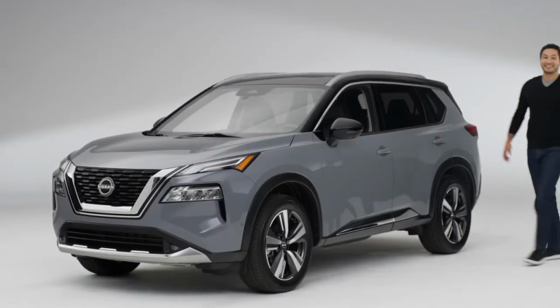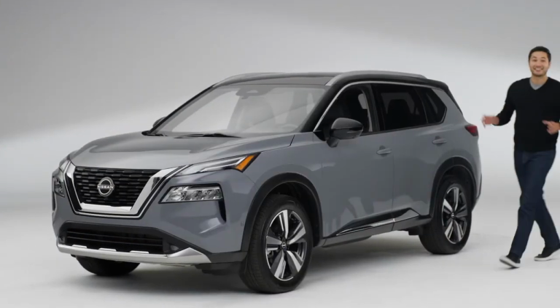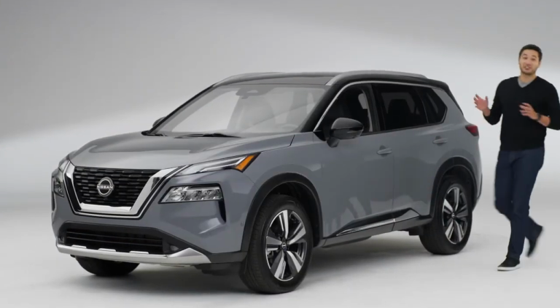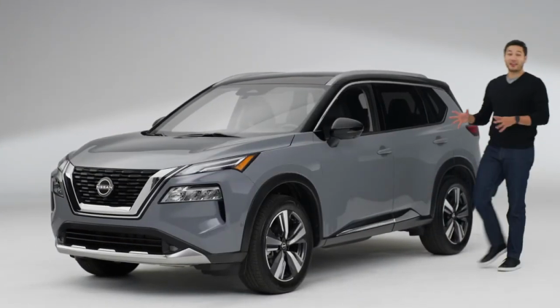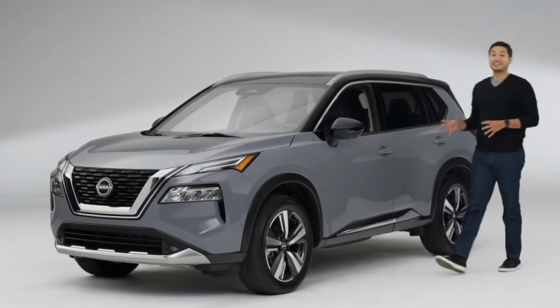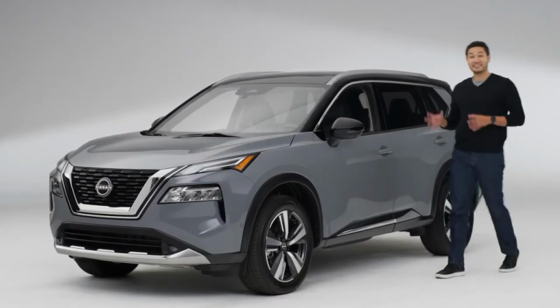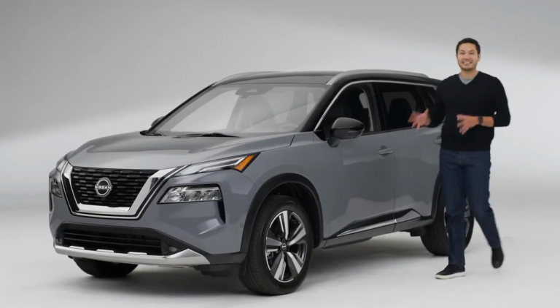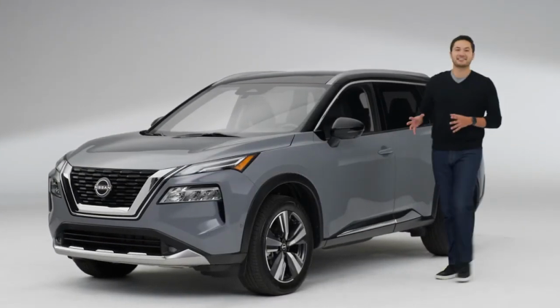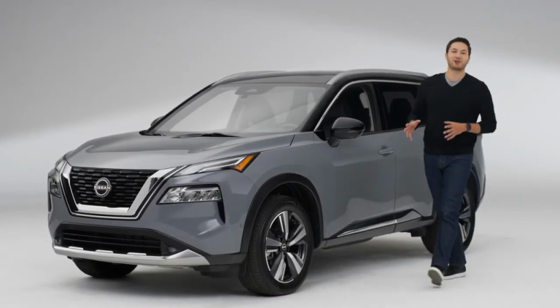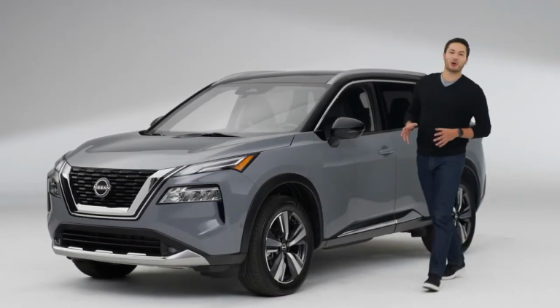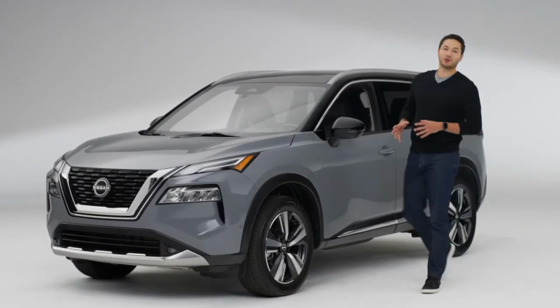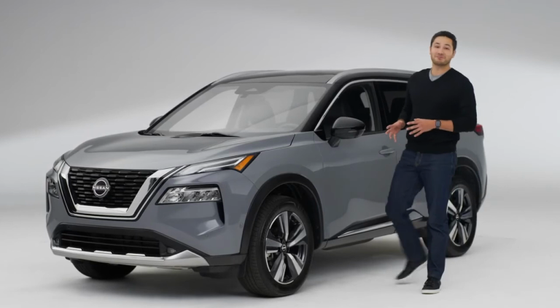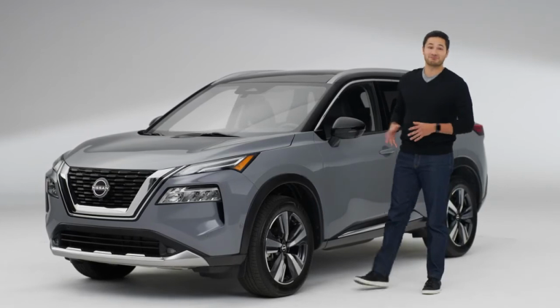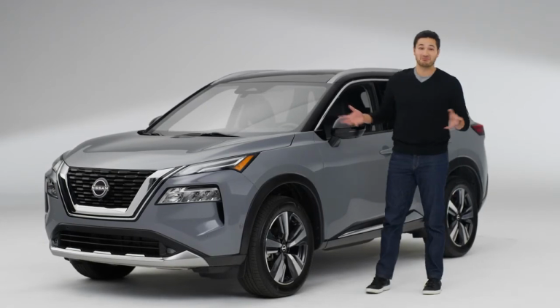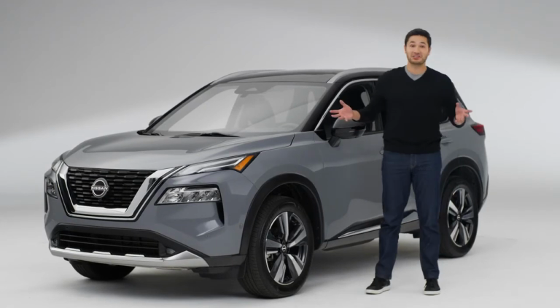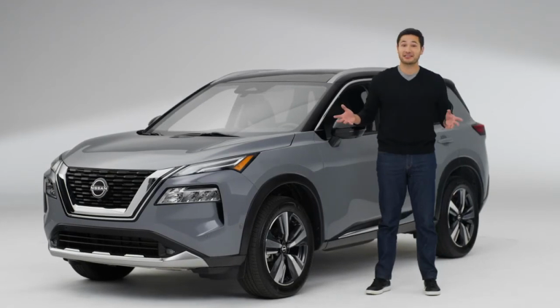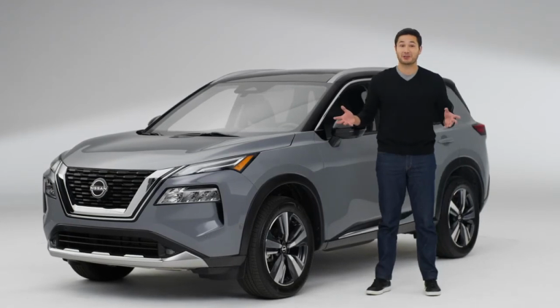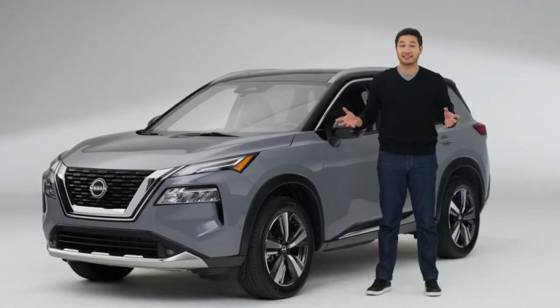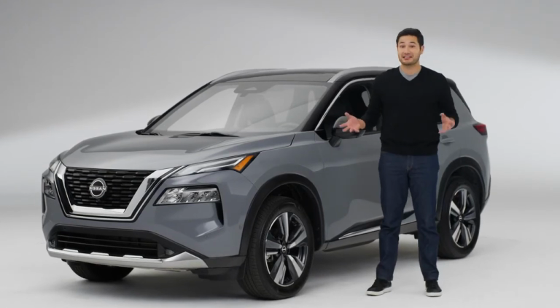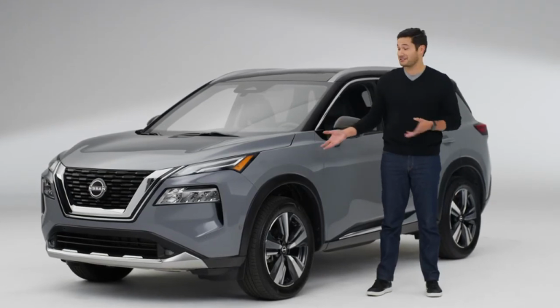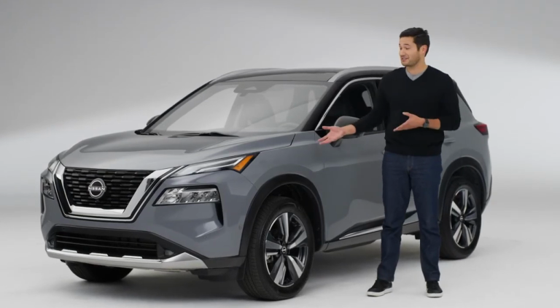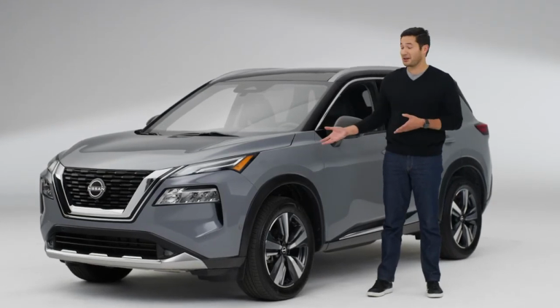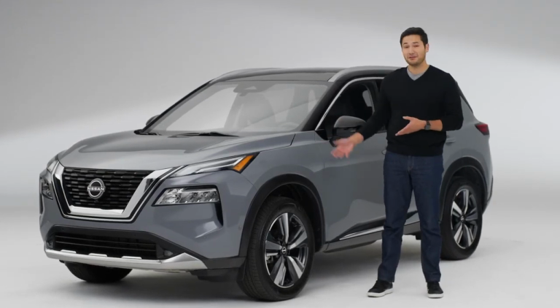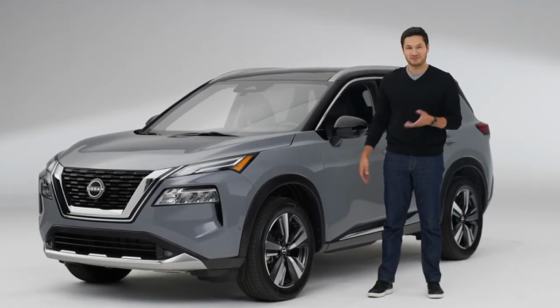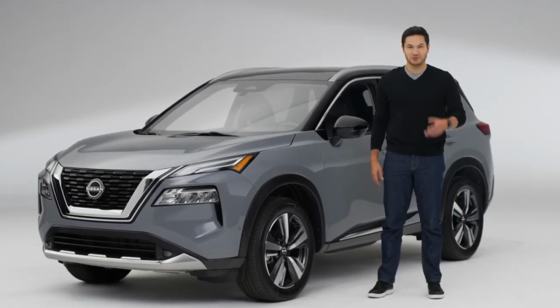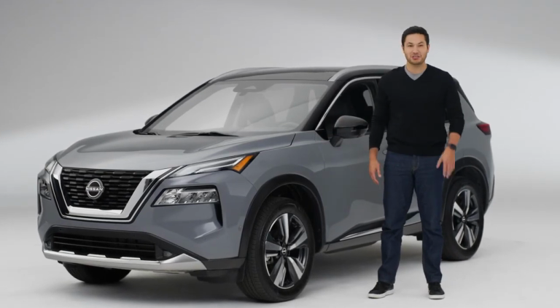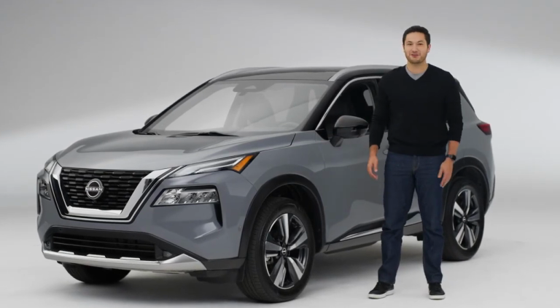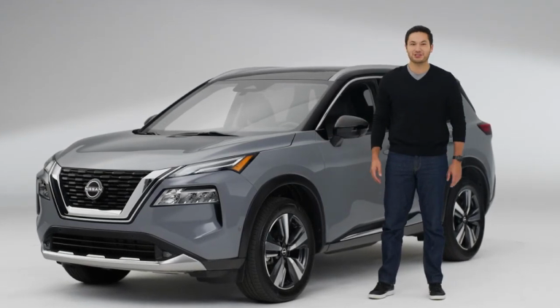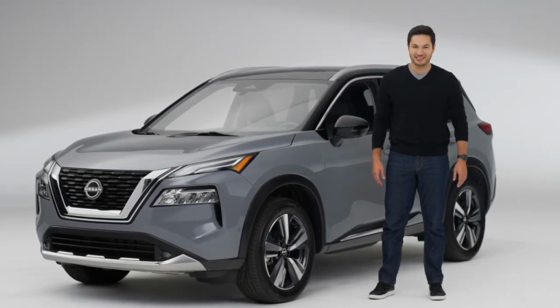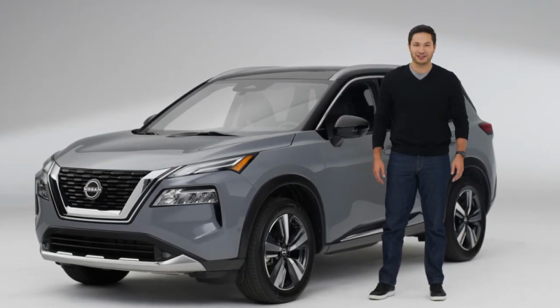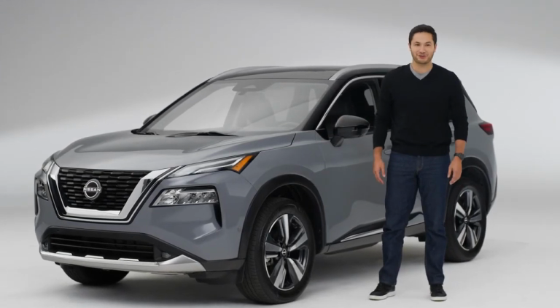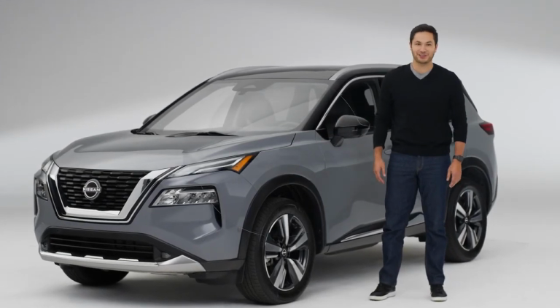So that's the Nissan Rogue. Looks like the only thing Nissan didn't solve is which adventure to tackle first.